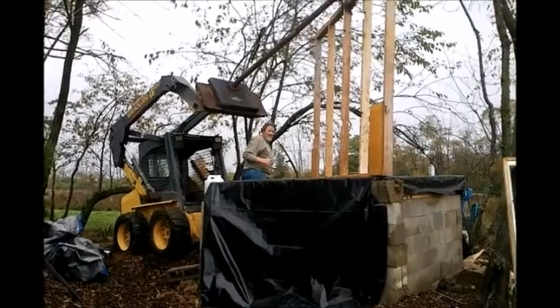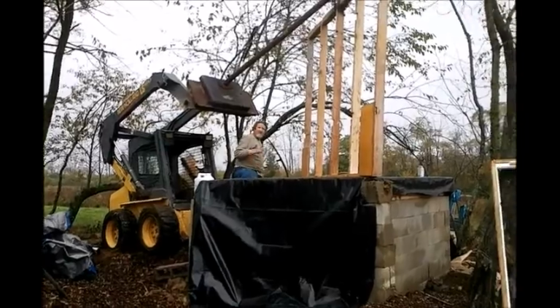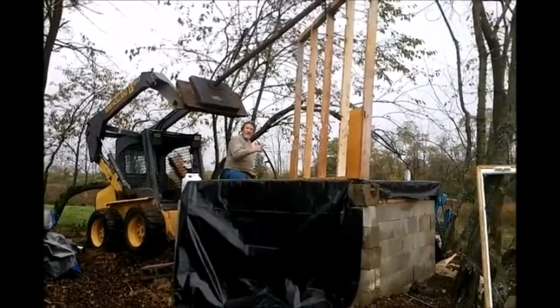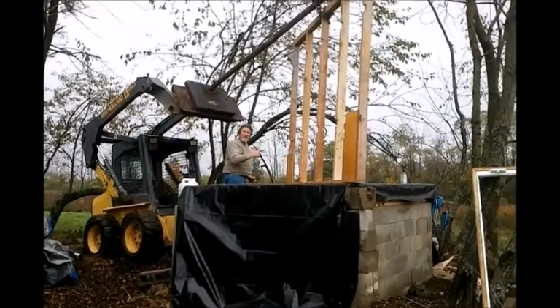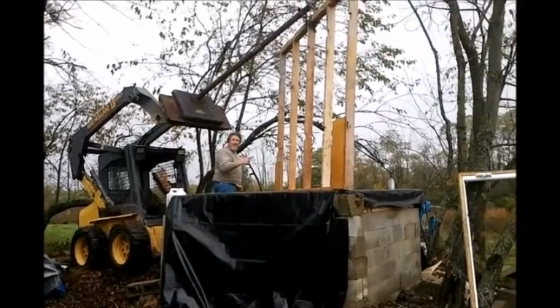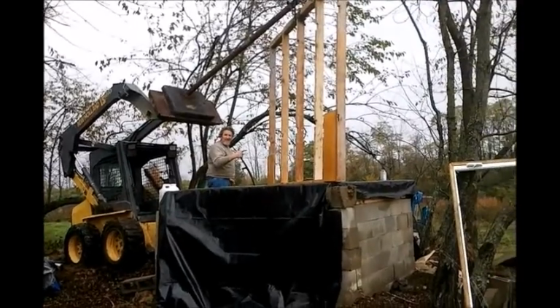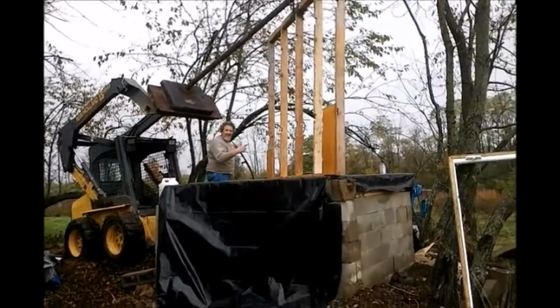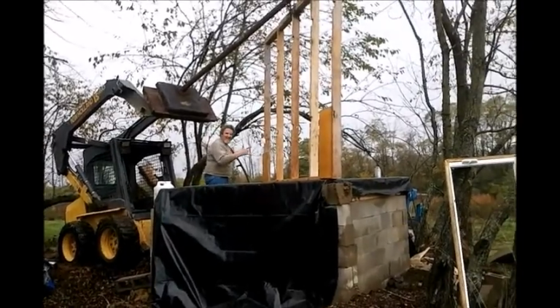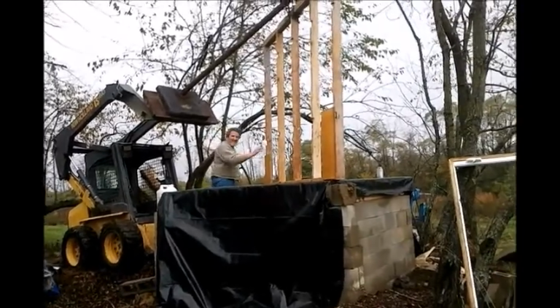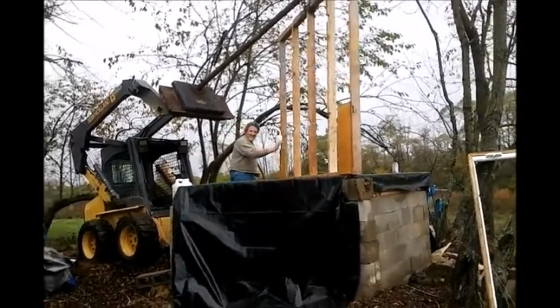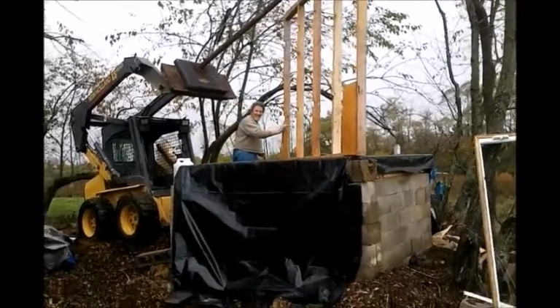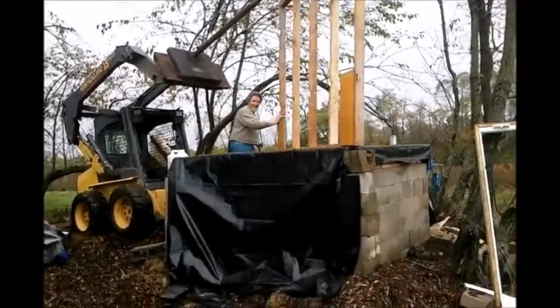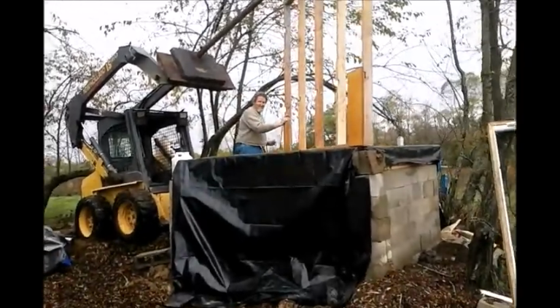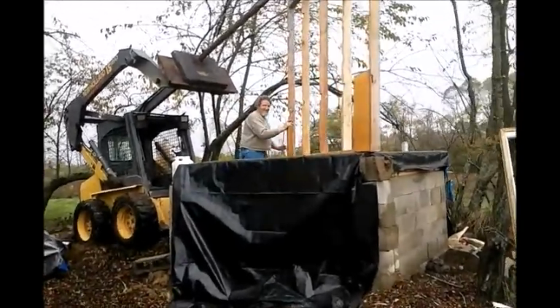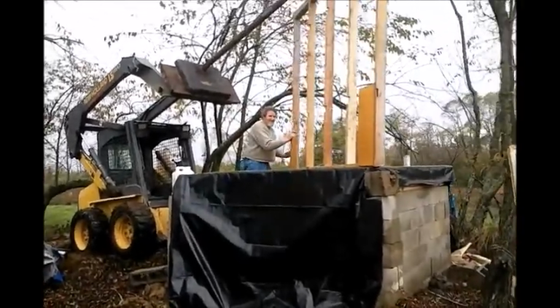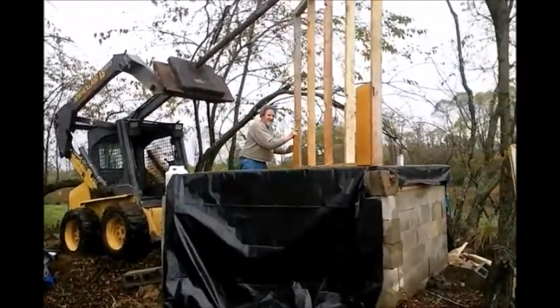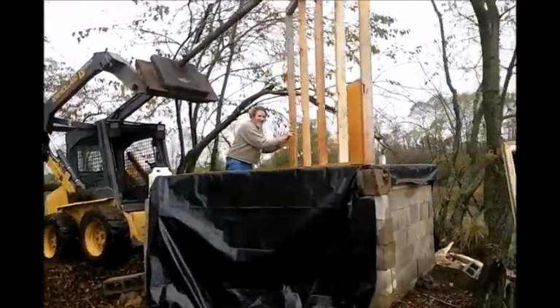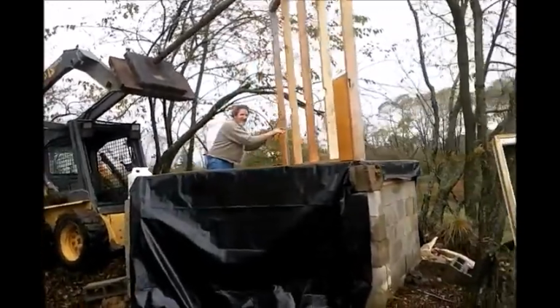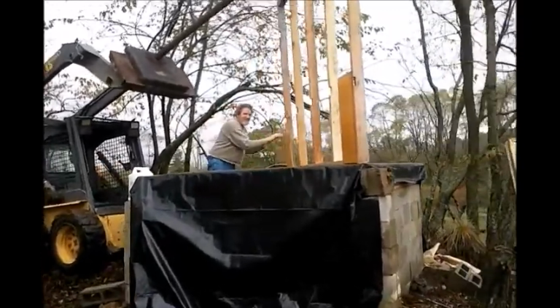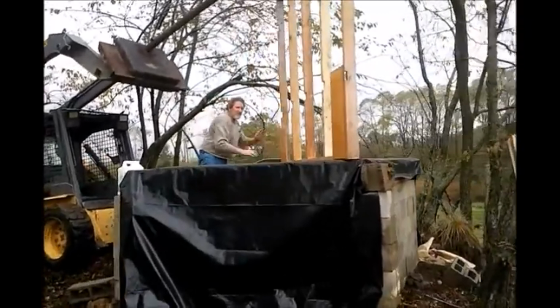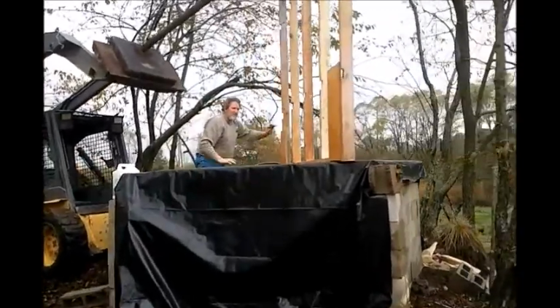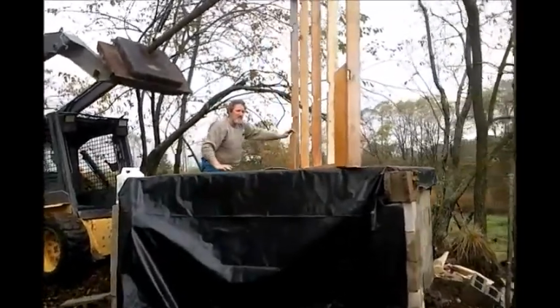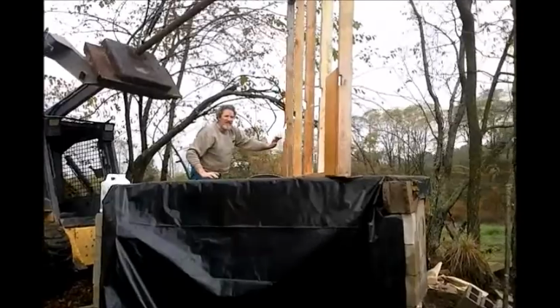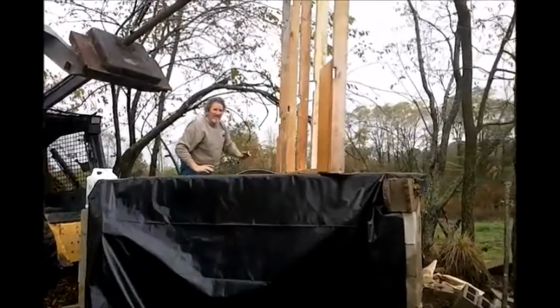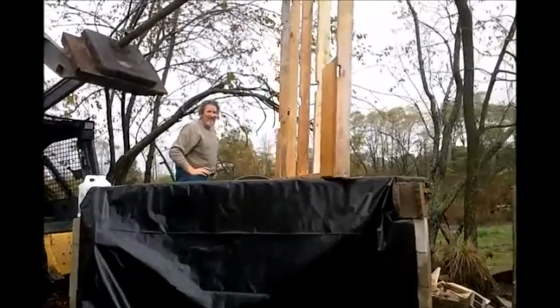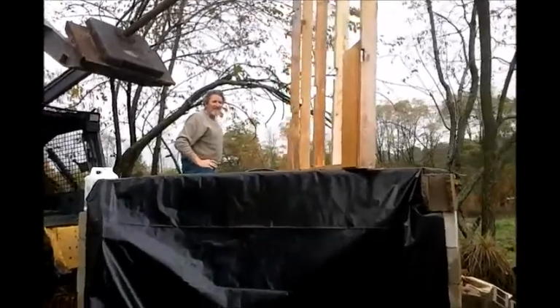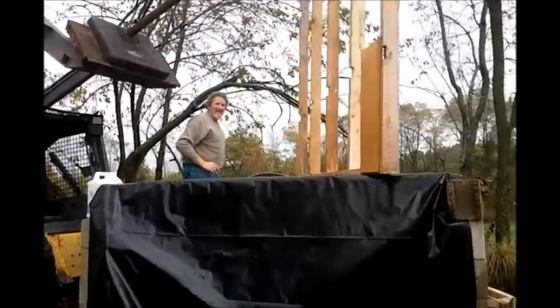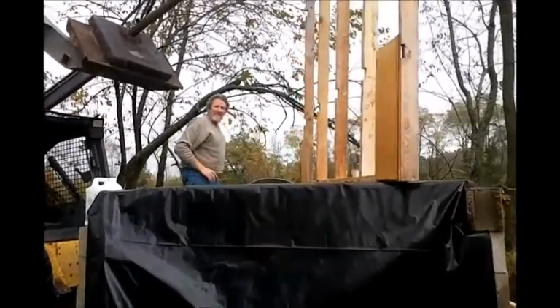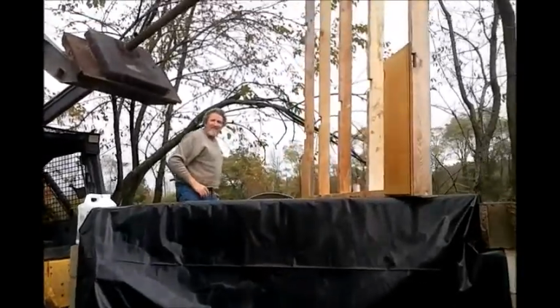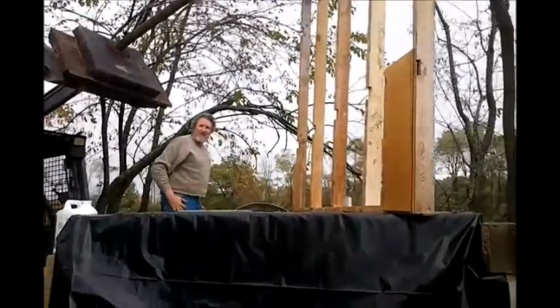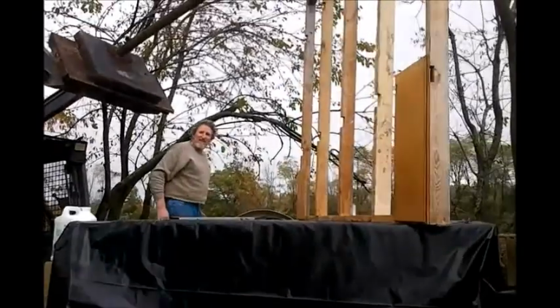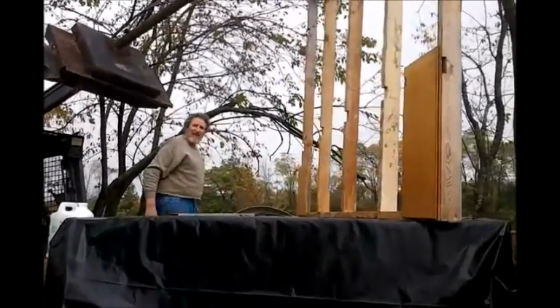So the first one's up there. I just need to position it and then nail it down. I'll go get some nails now.